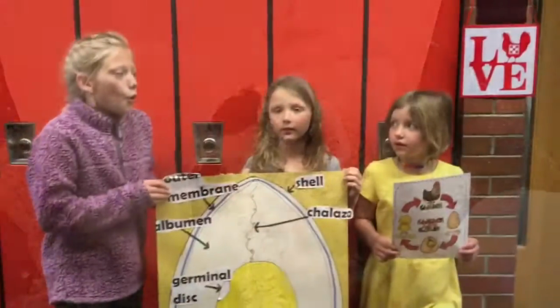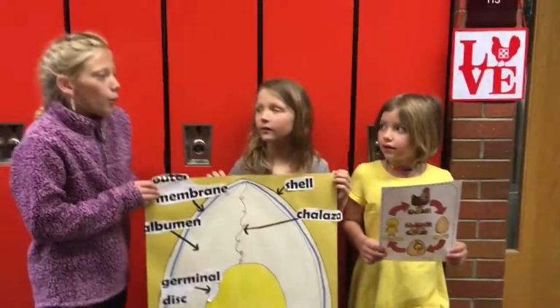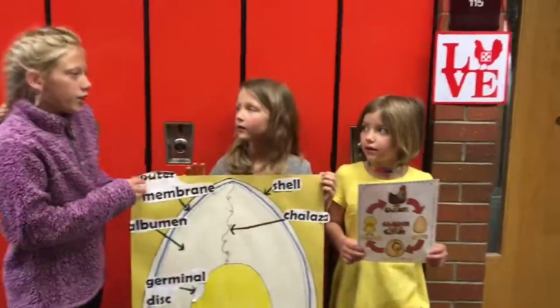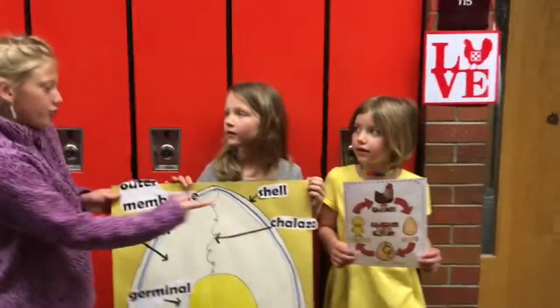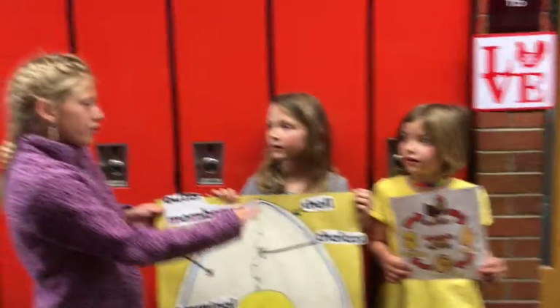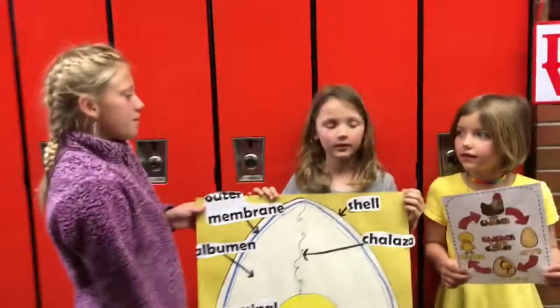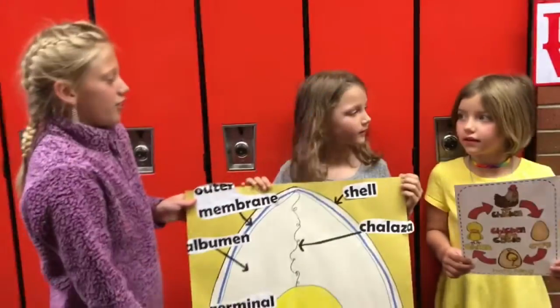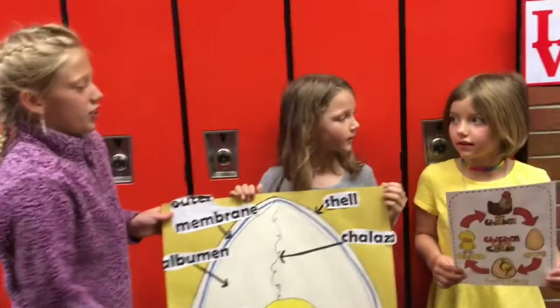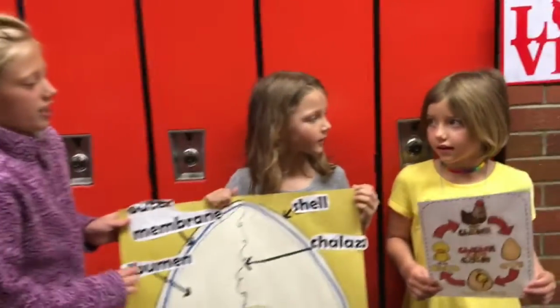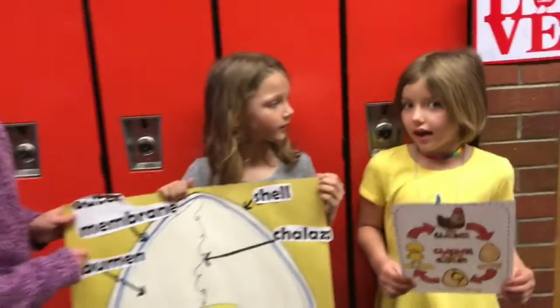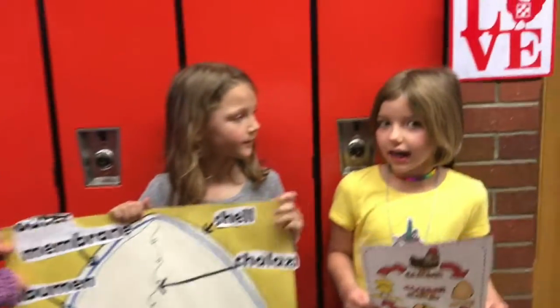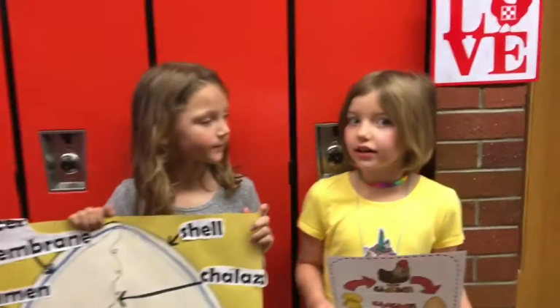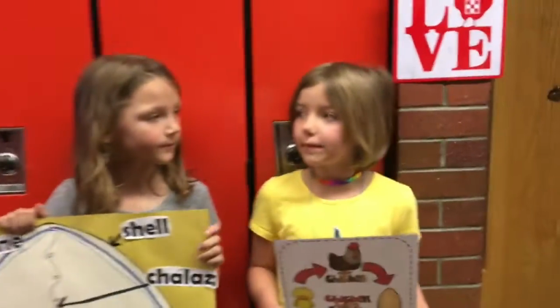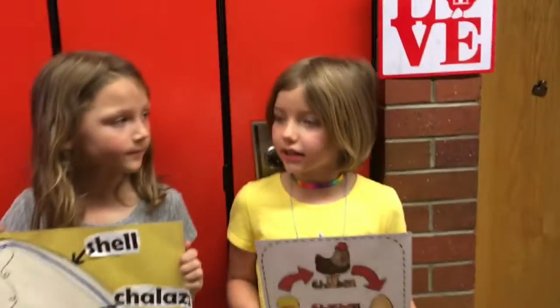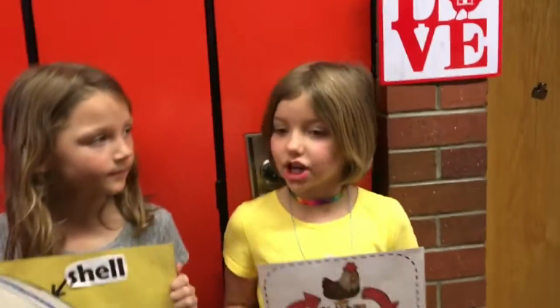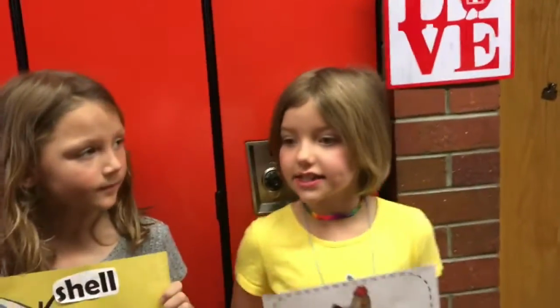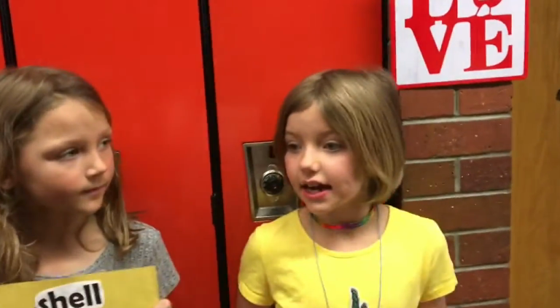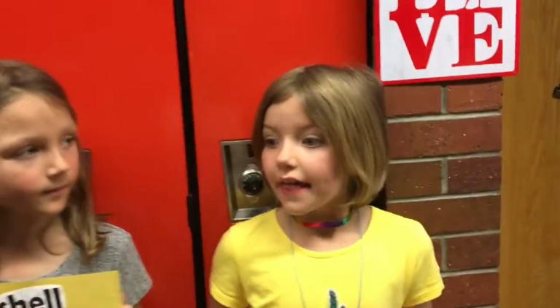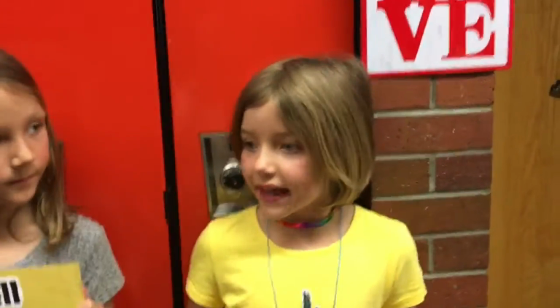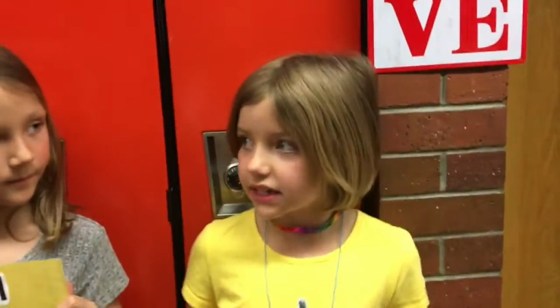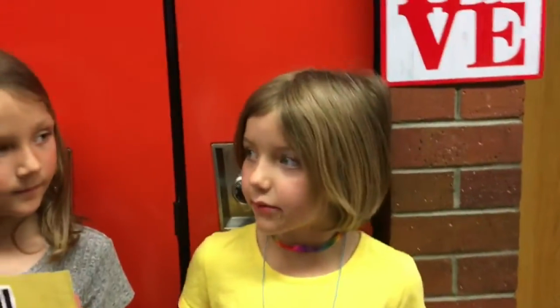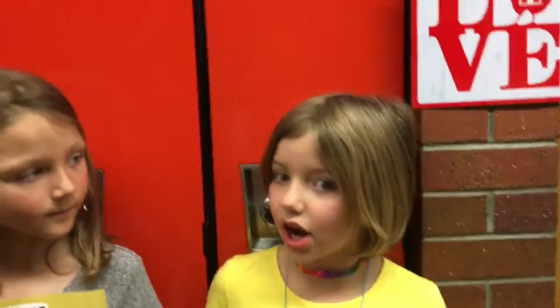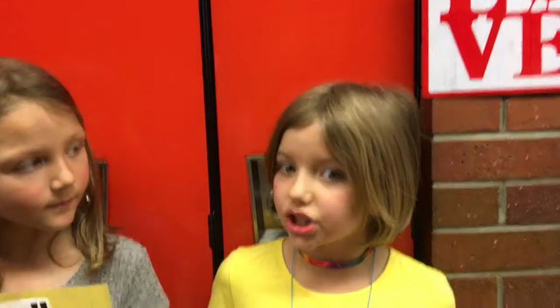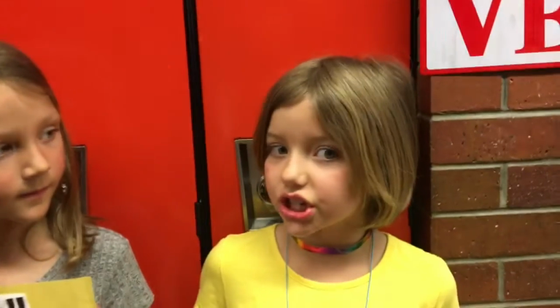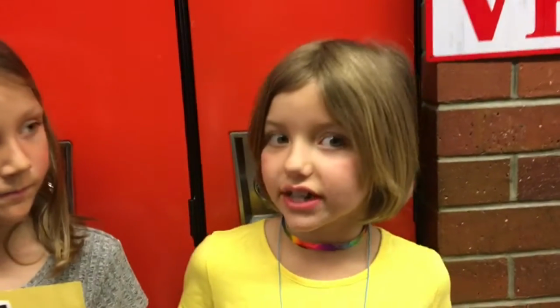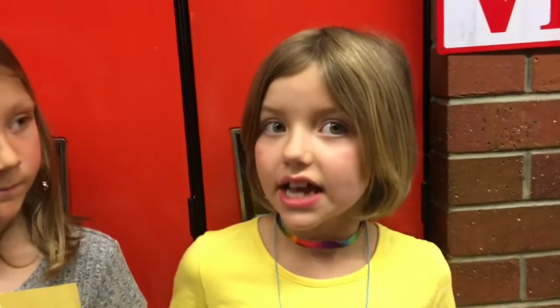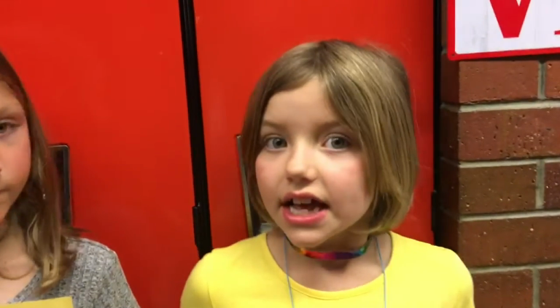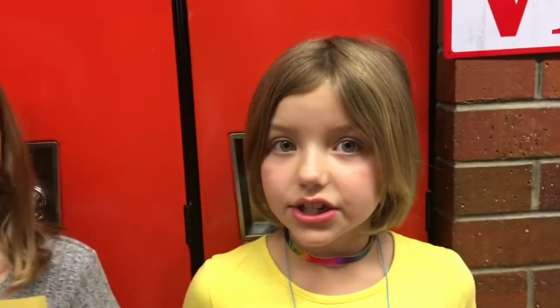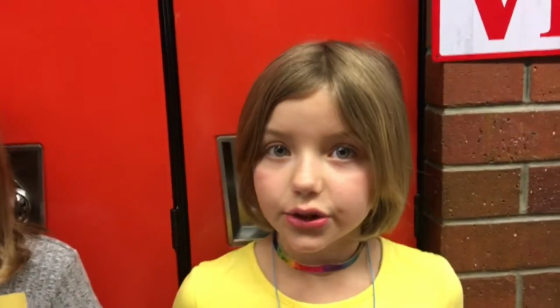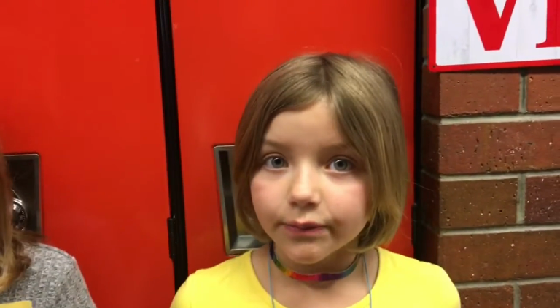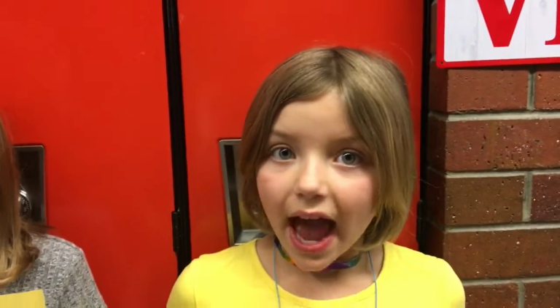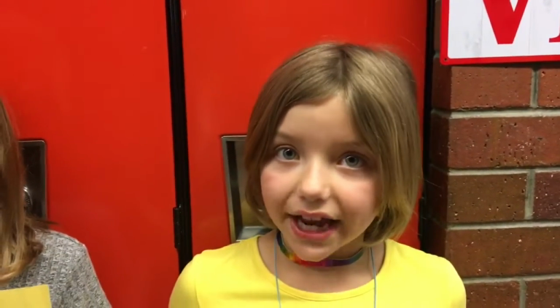What did you learn about the chicks? I learned about the chicks that they had to be 100 degrees to hatch.